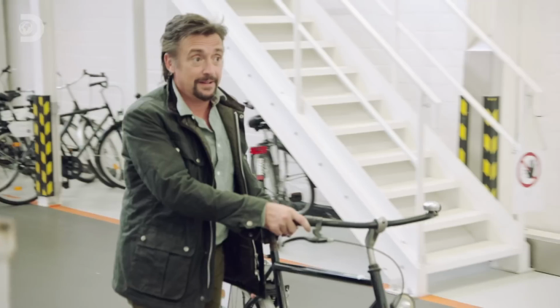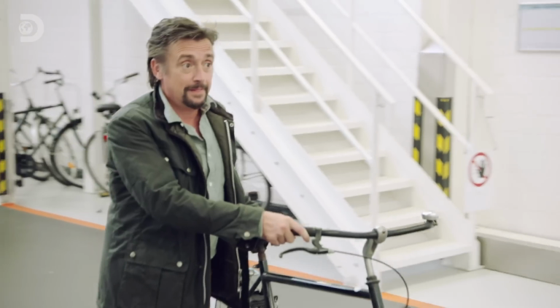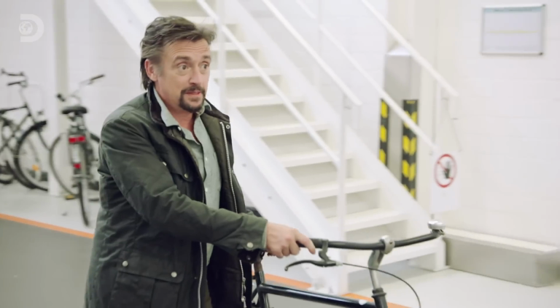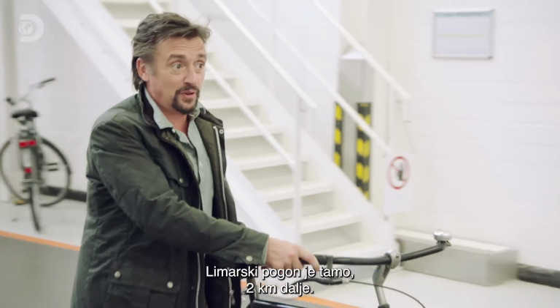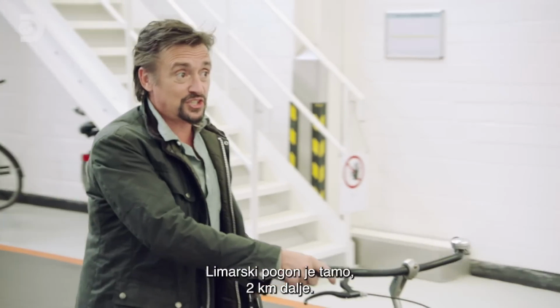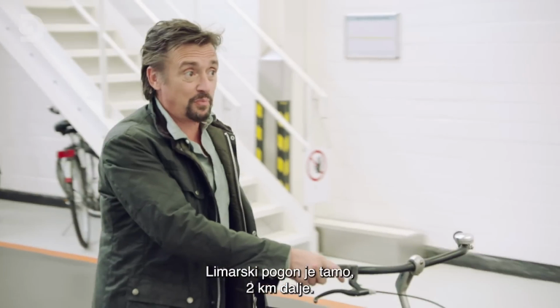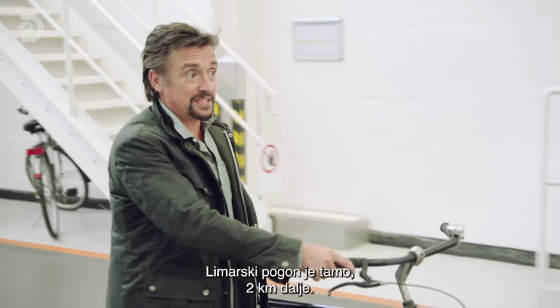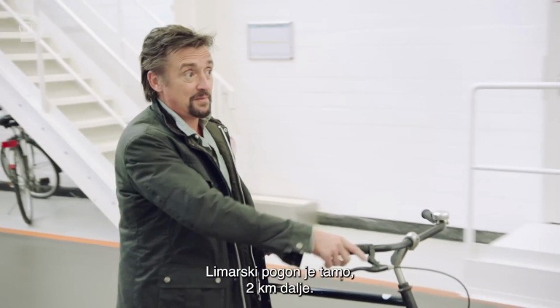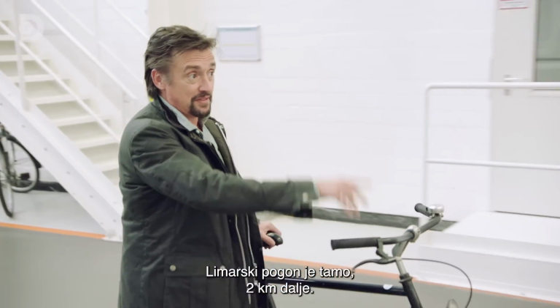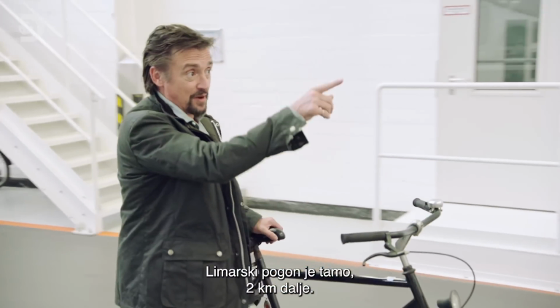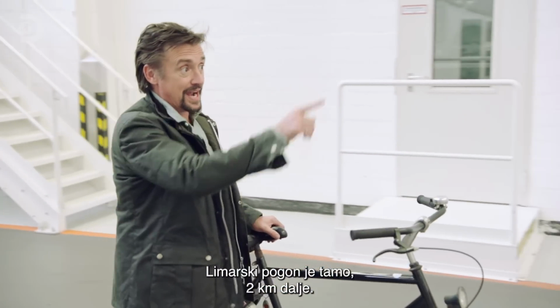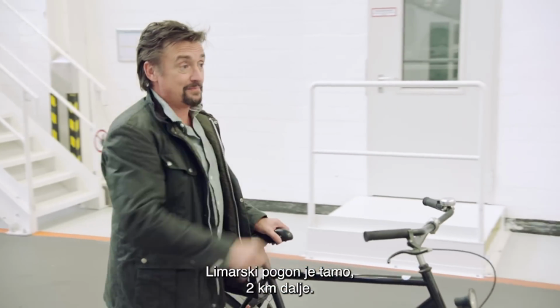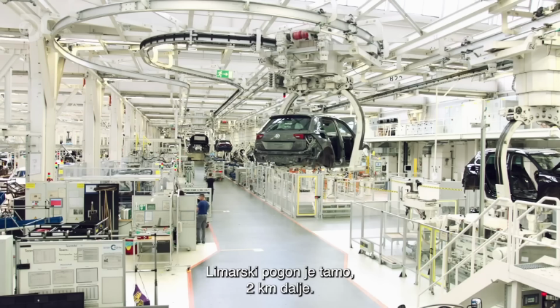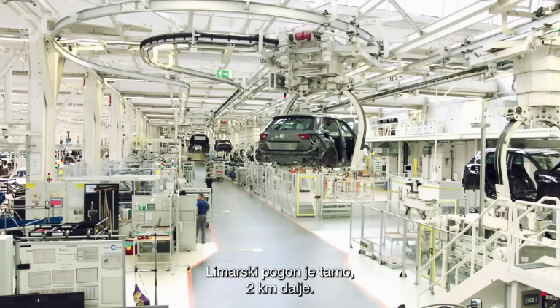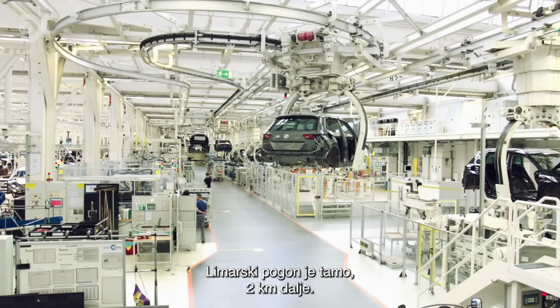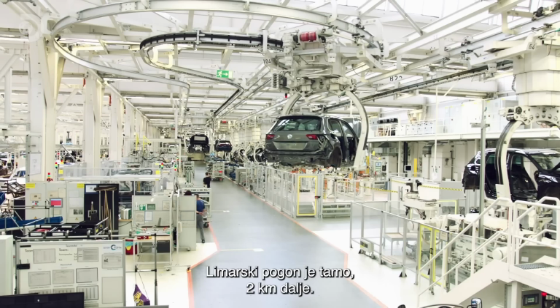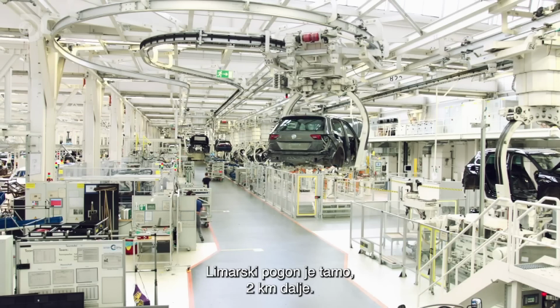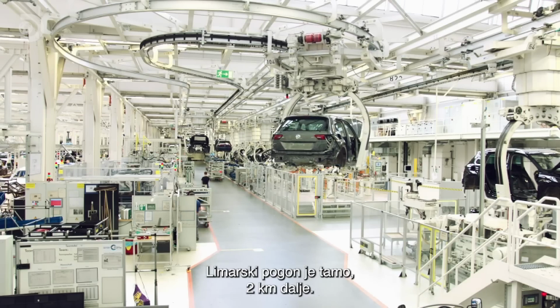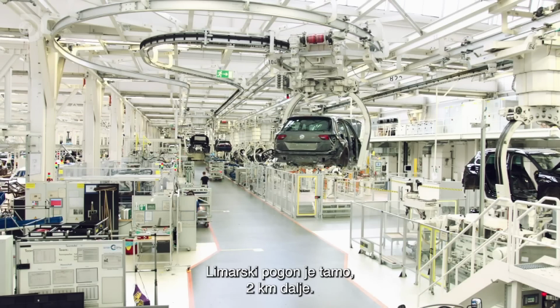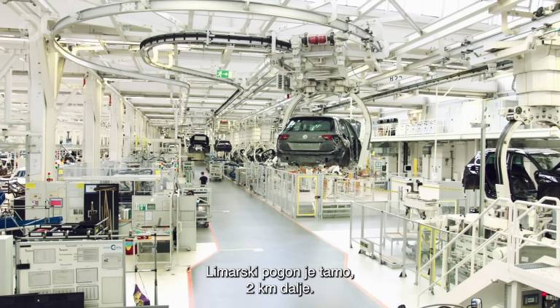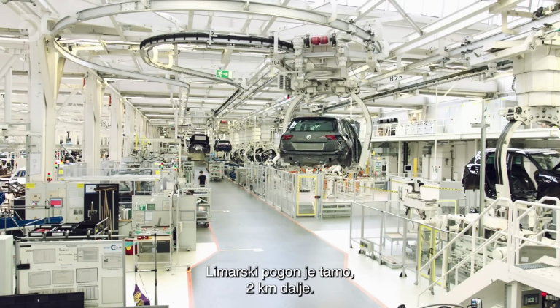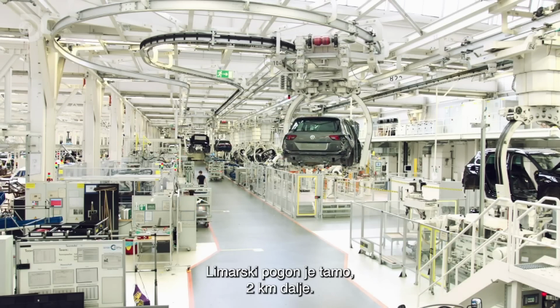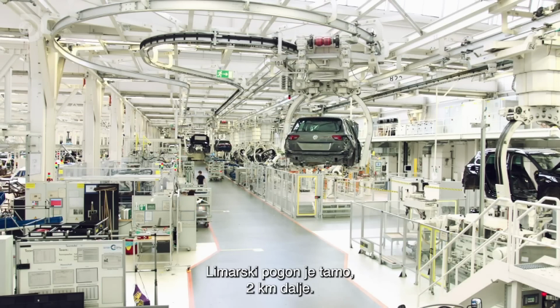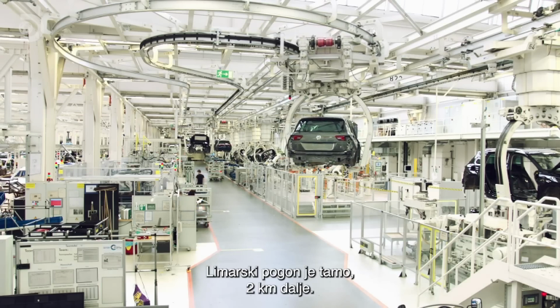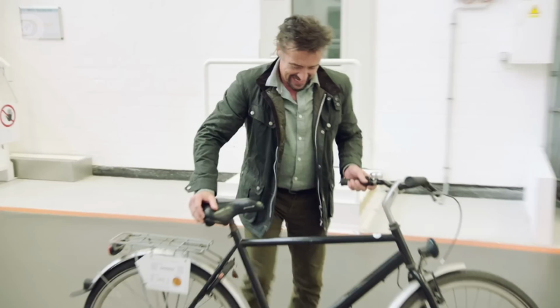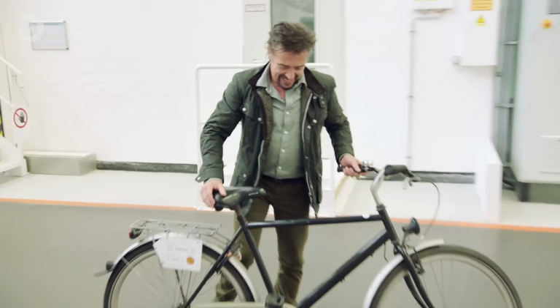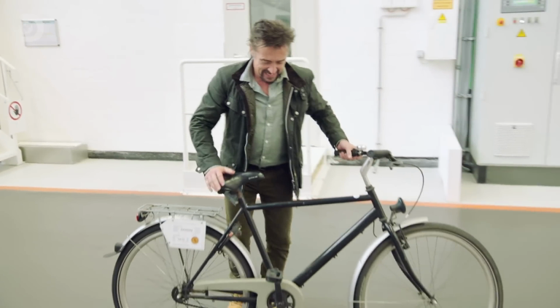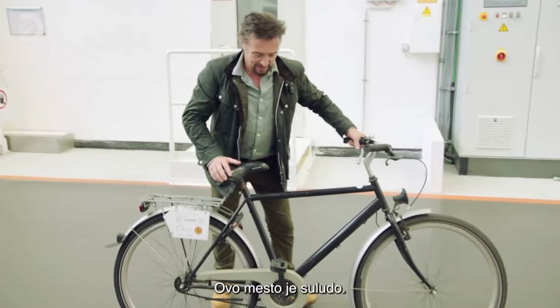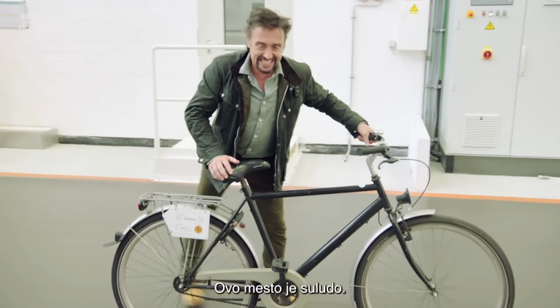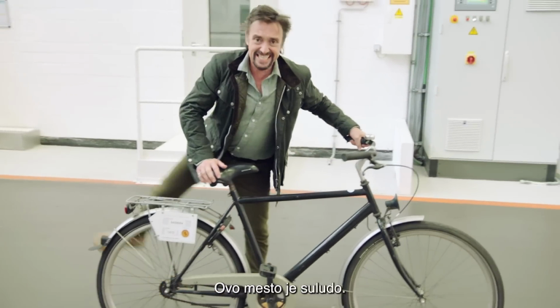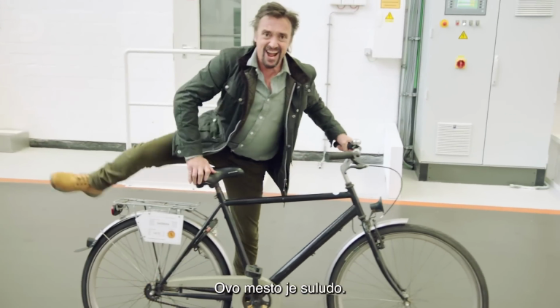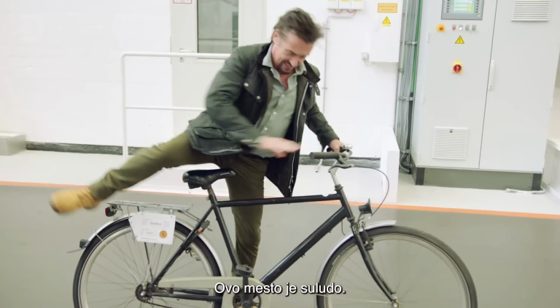The body shop is that way — two kilometres that way. This place is nuts.